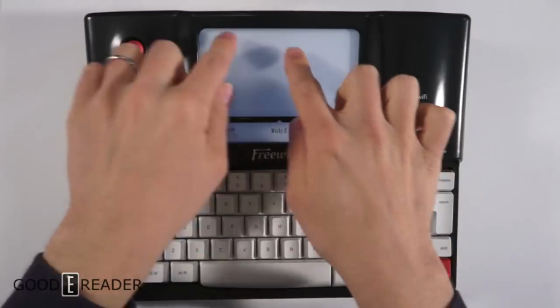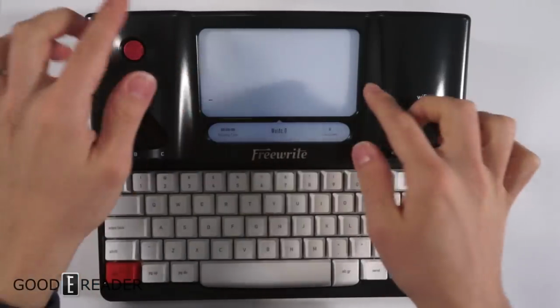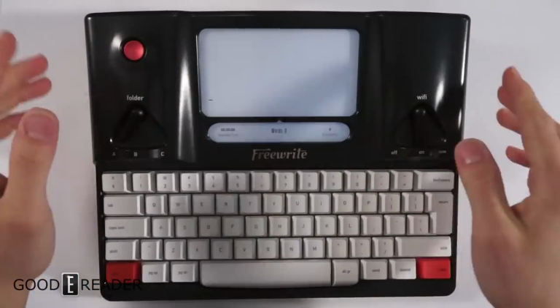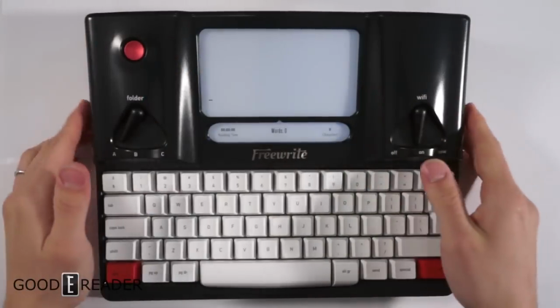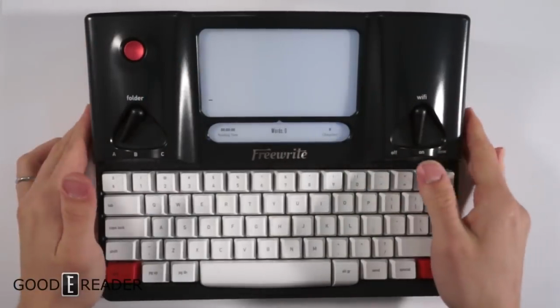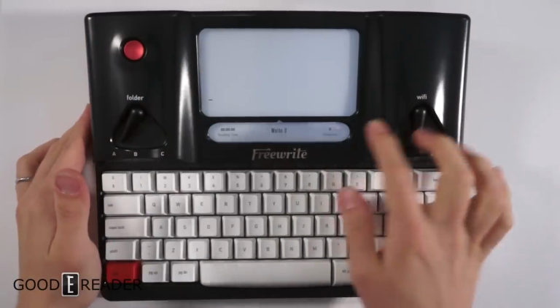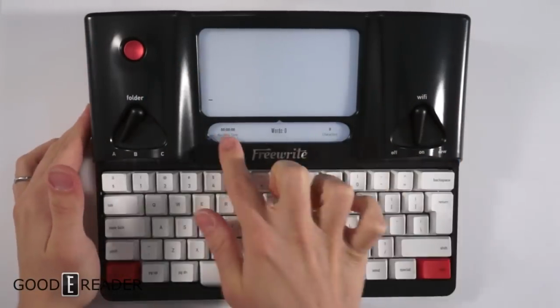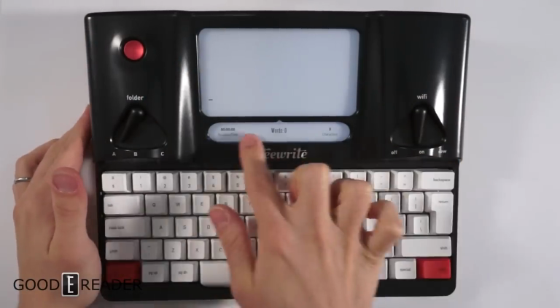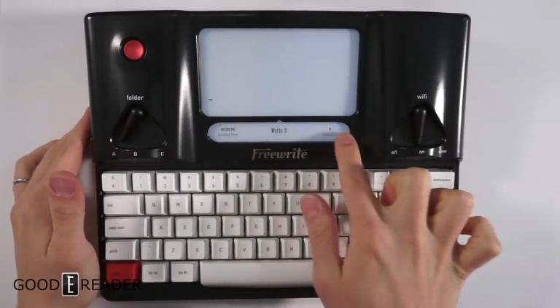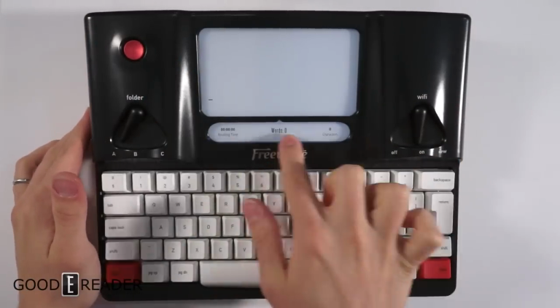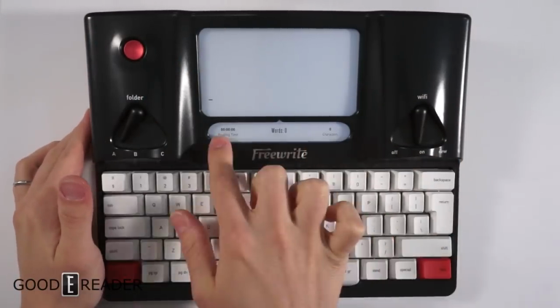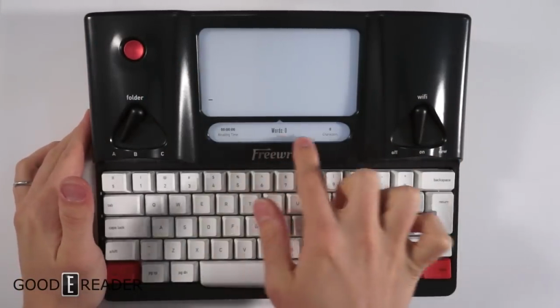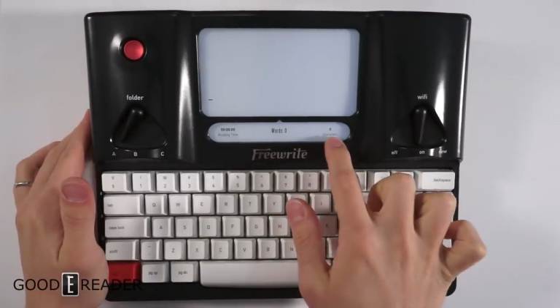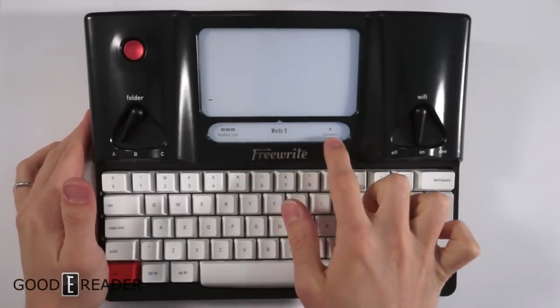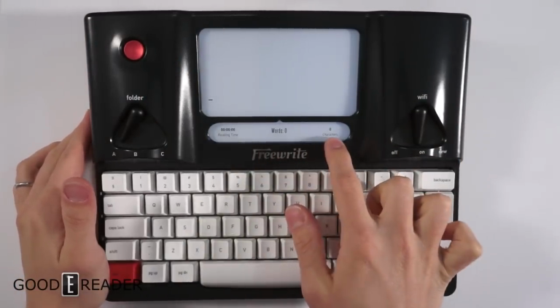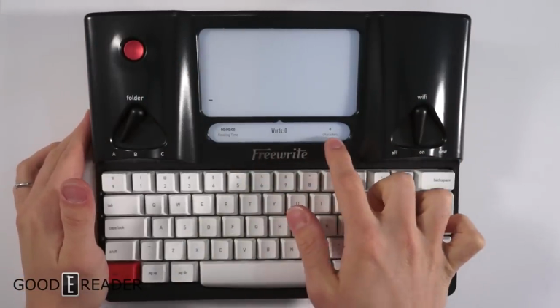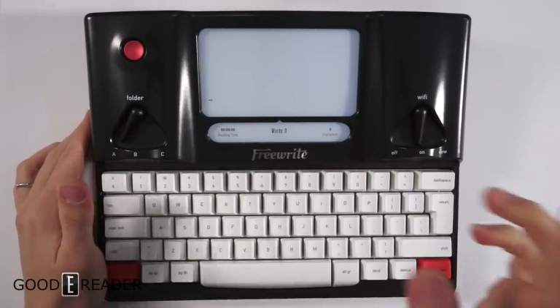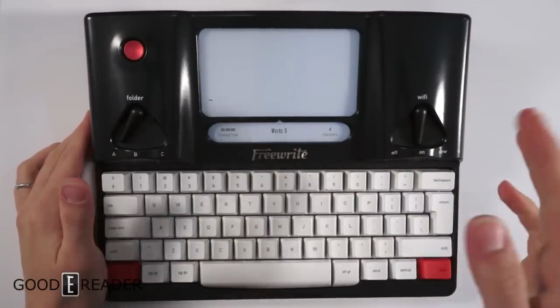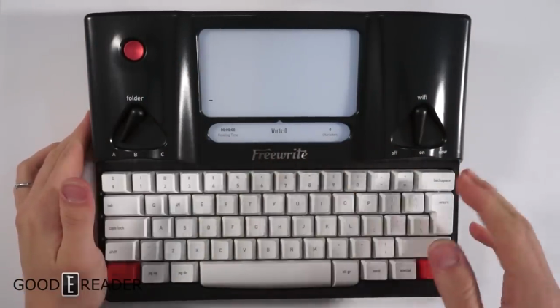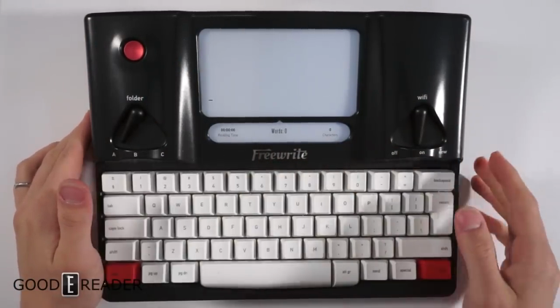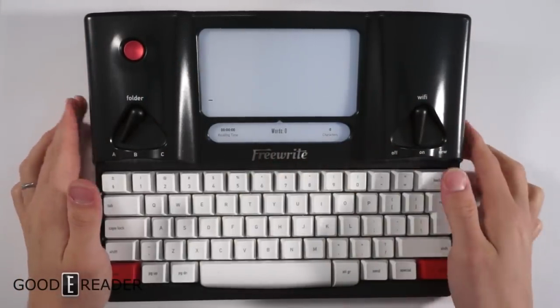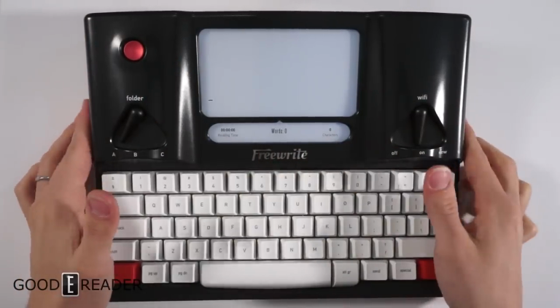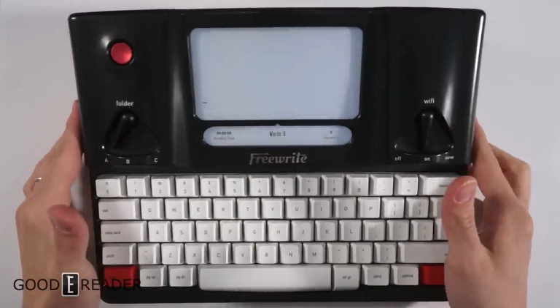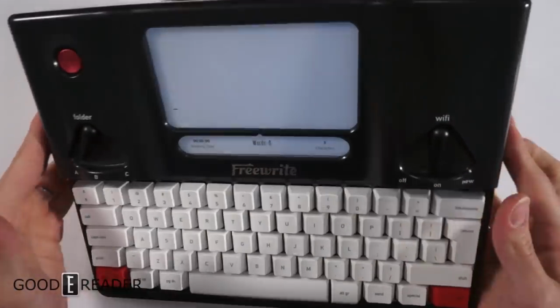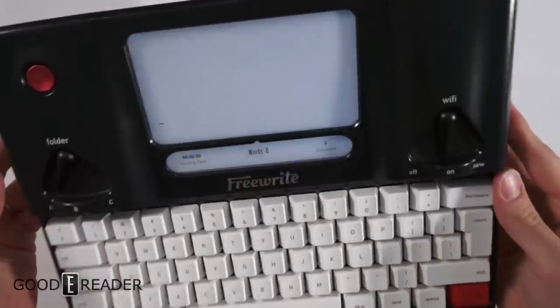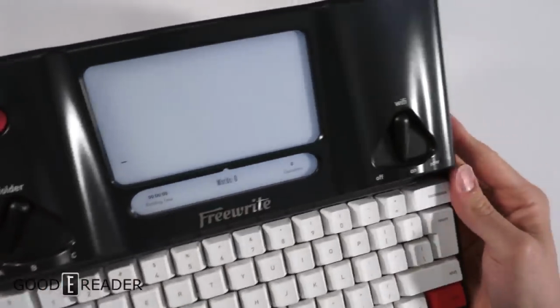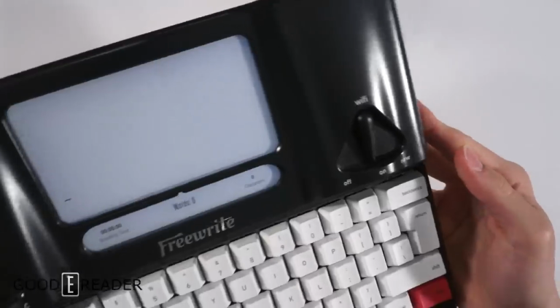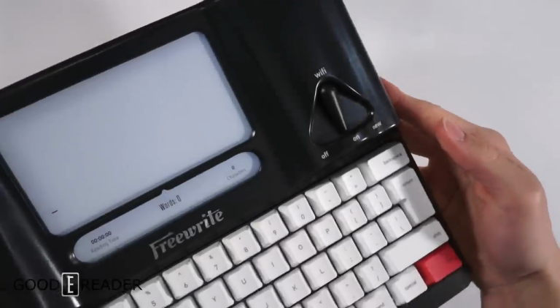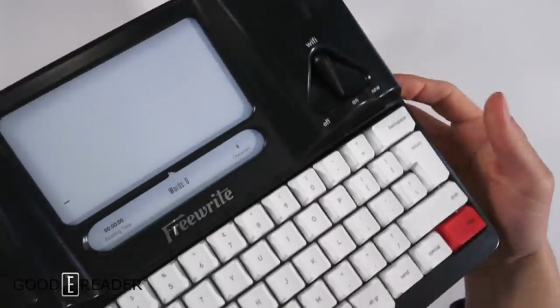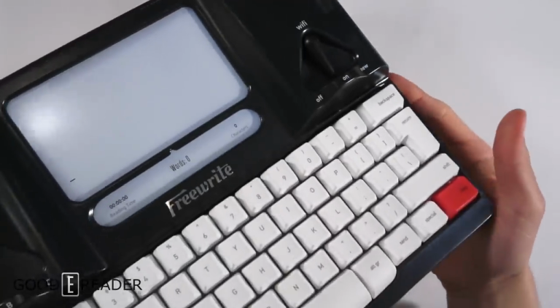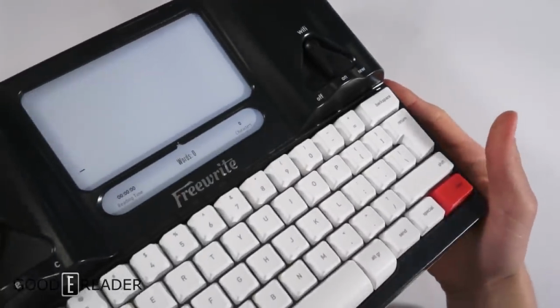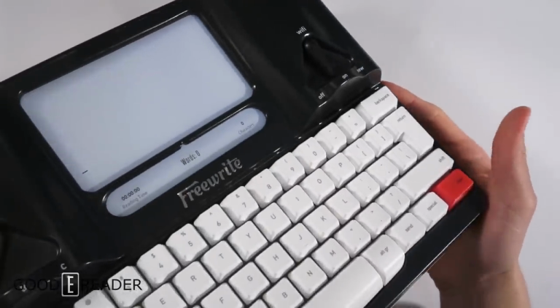We have a little screen here, and we have another screen here with some statistics, a clock, and certain different menus, and we'll just take a look at this.